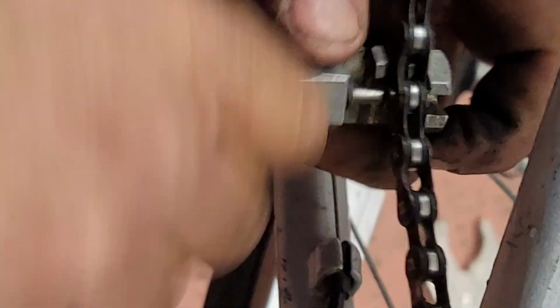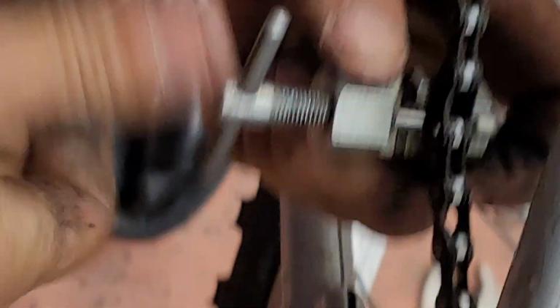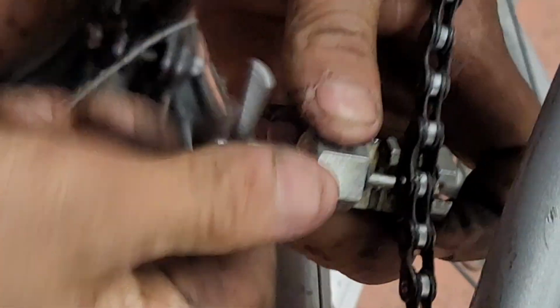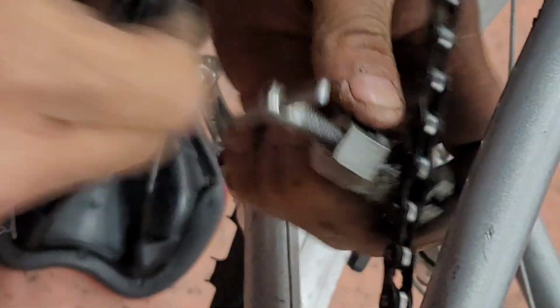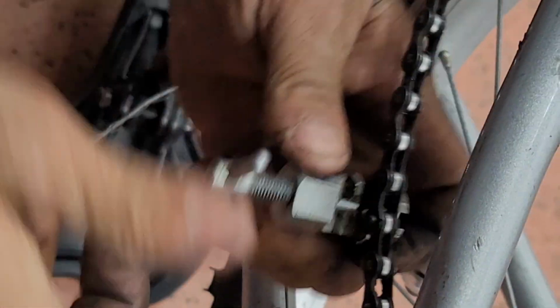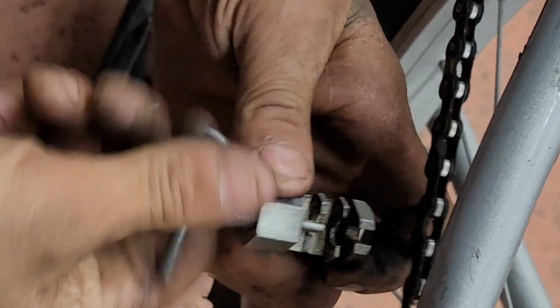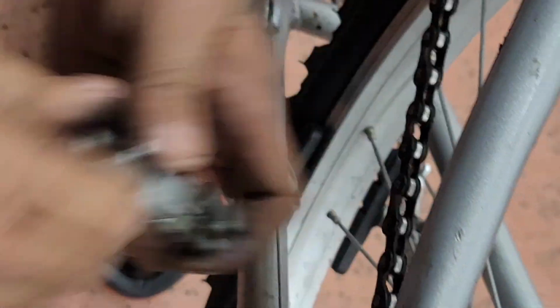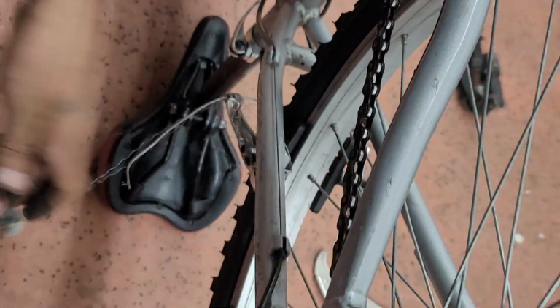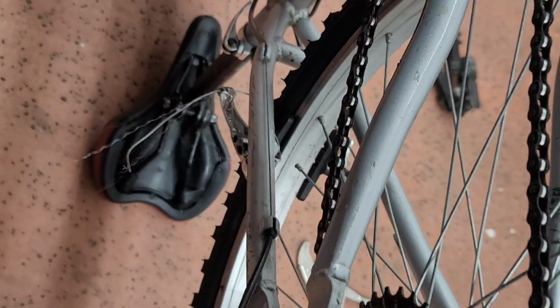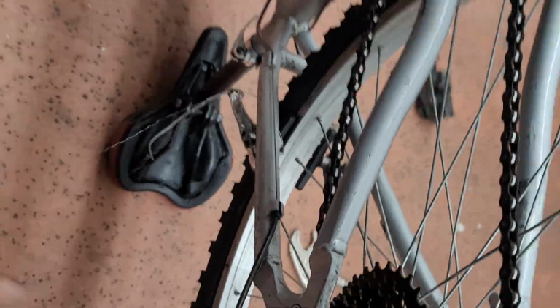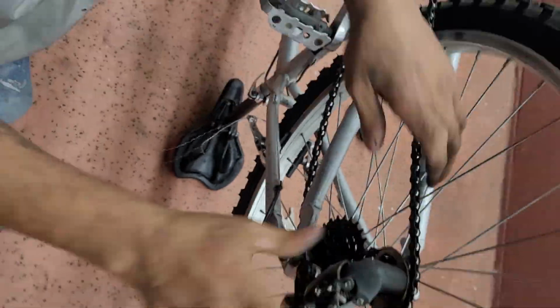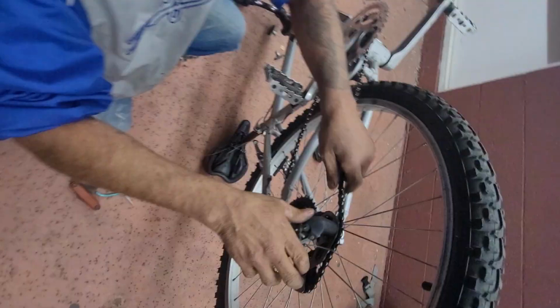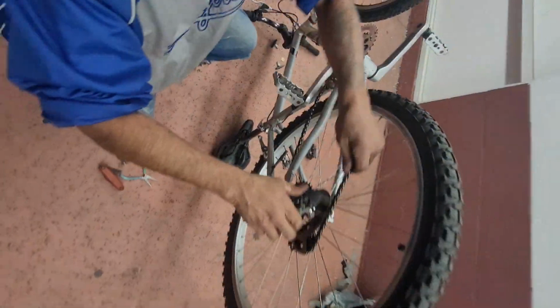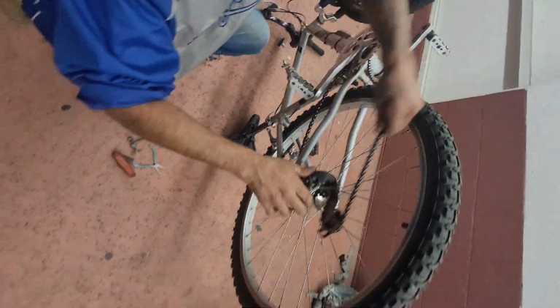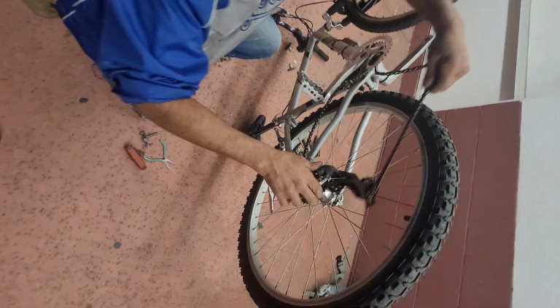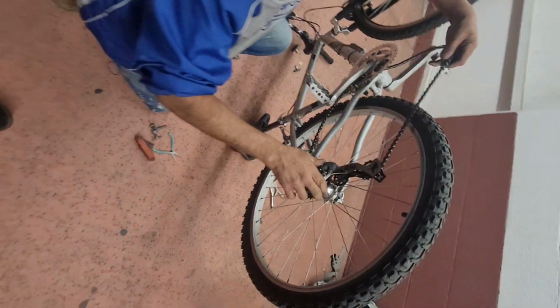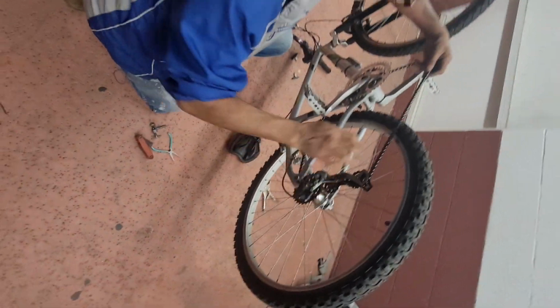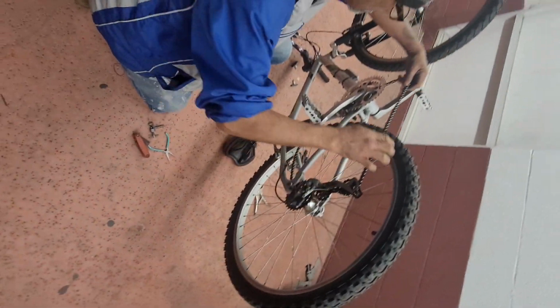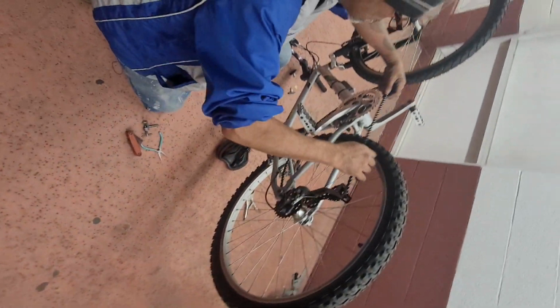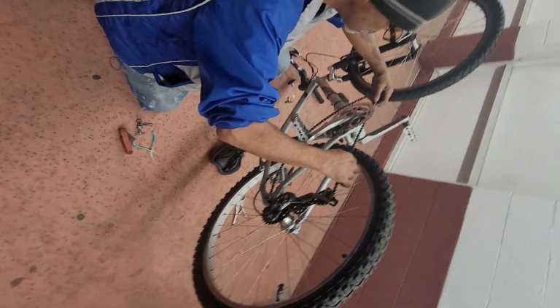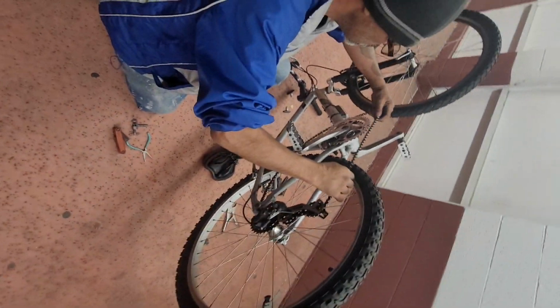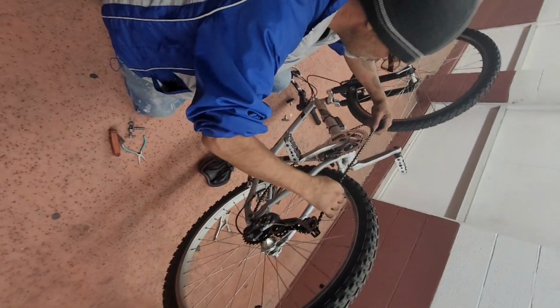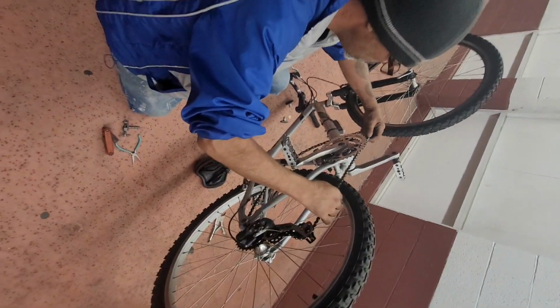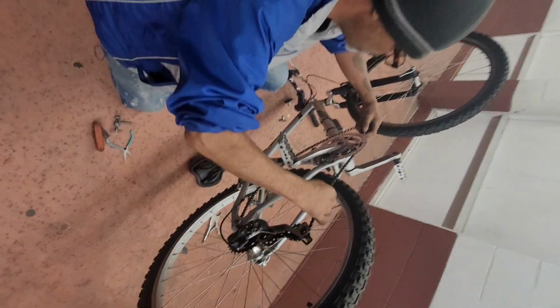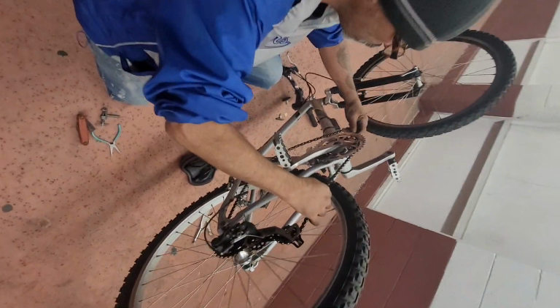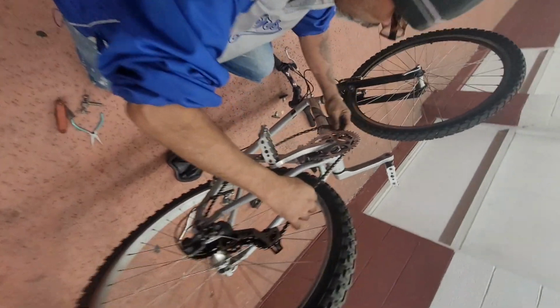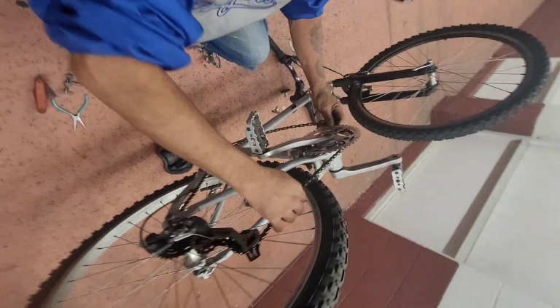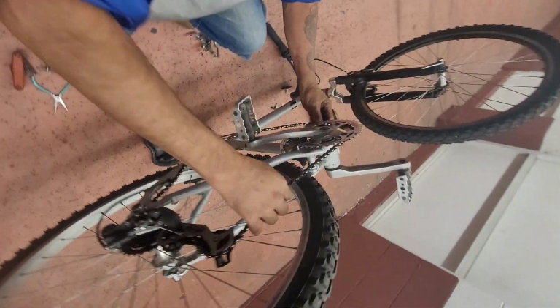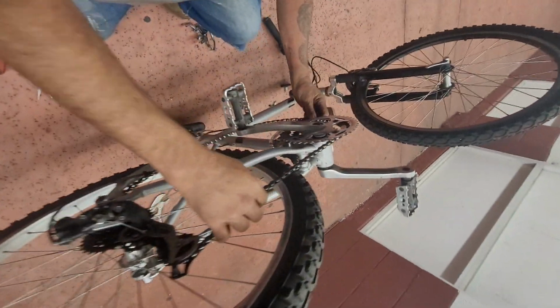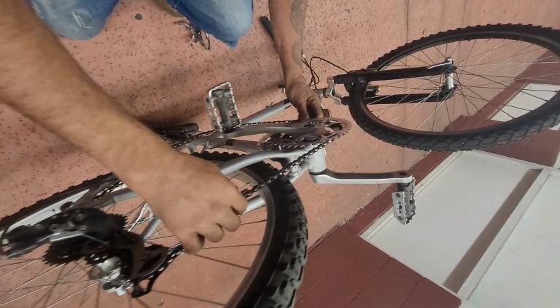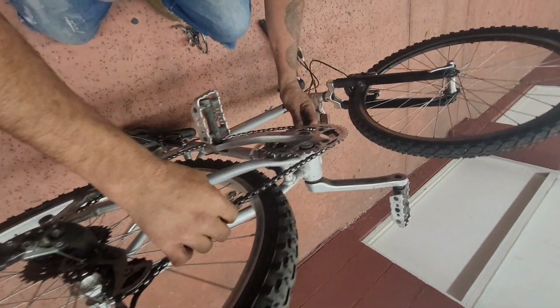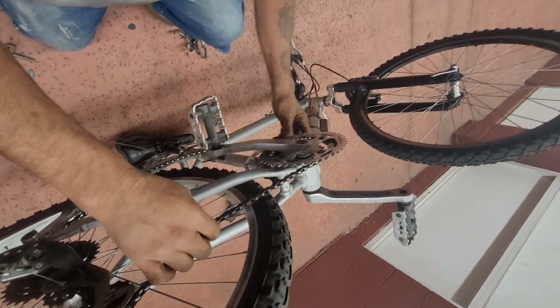Alright, and then you just go screw. And now you put the chain on.